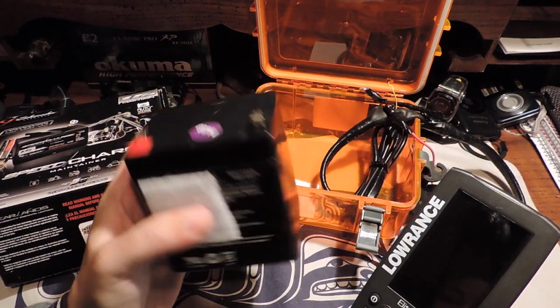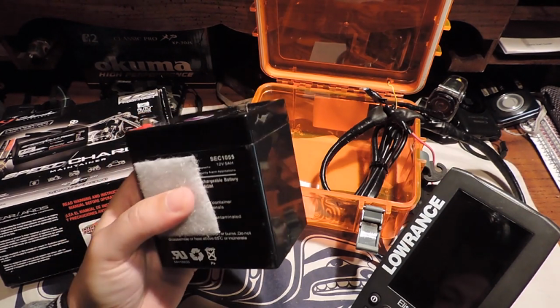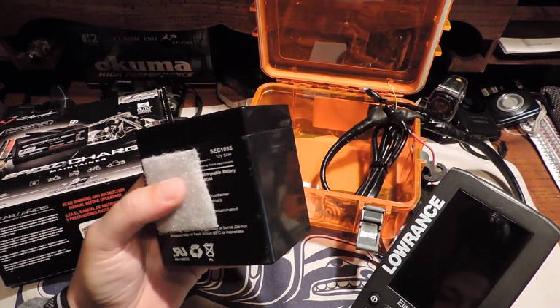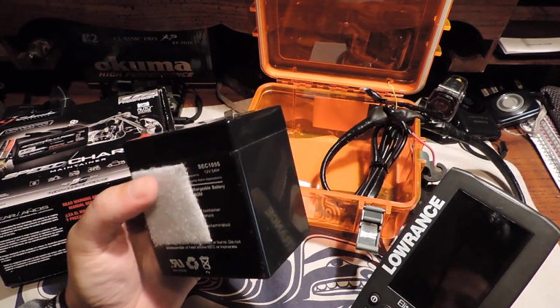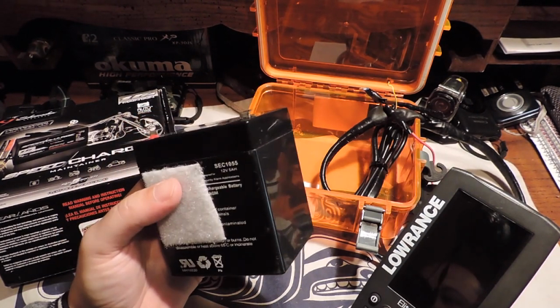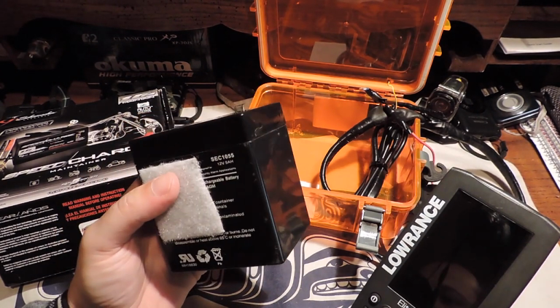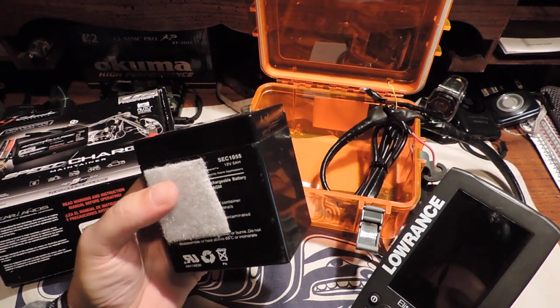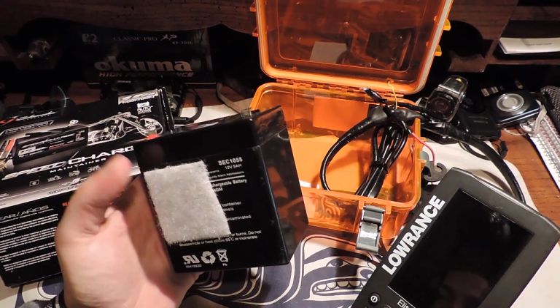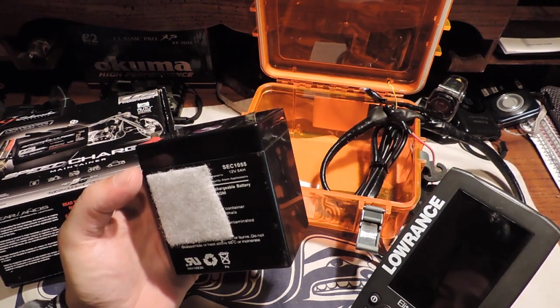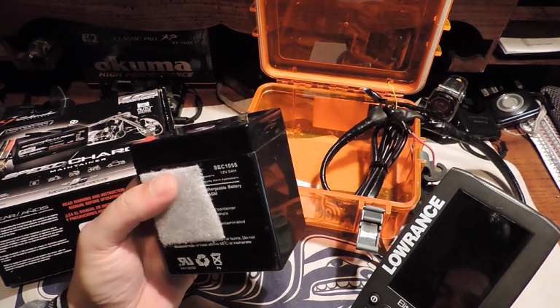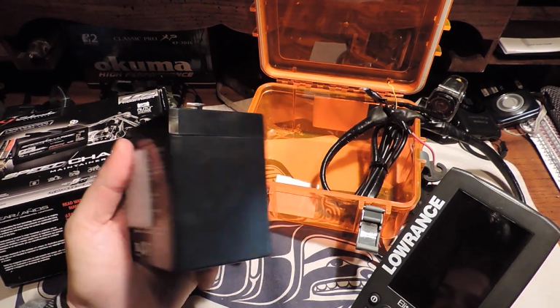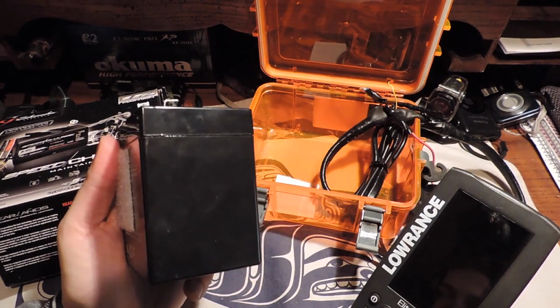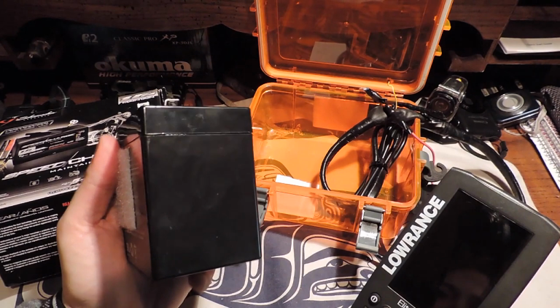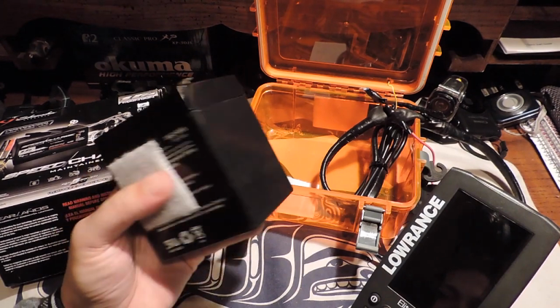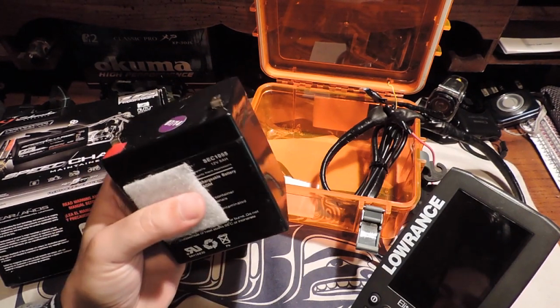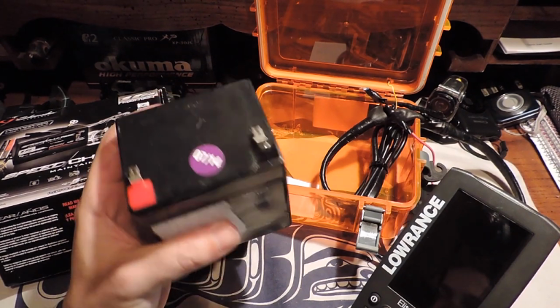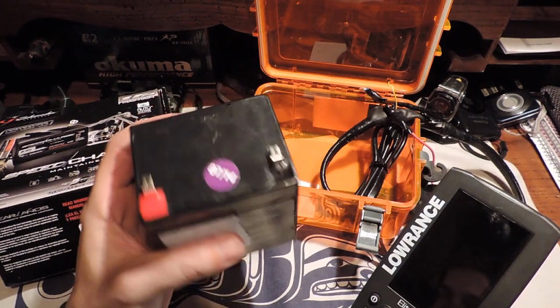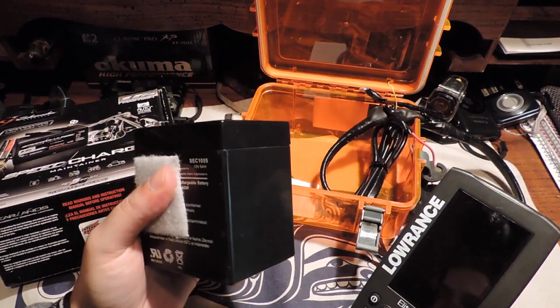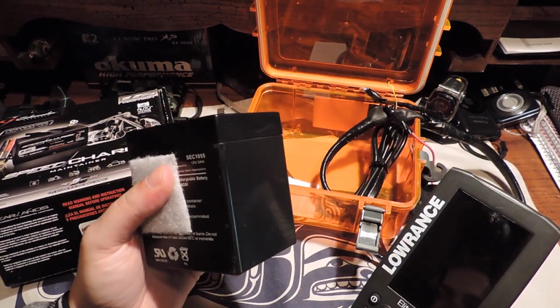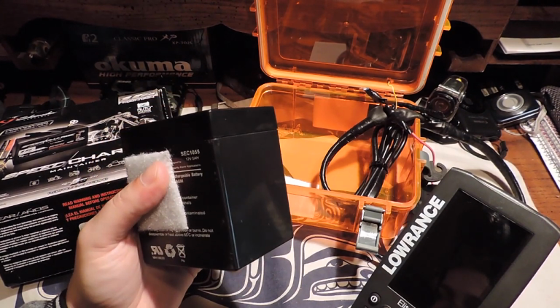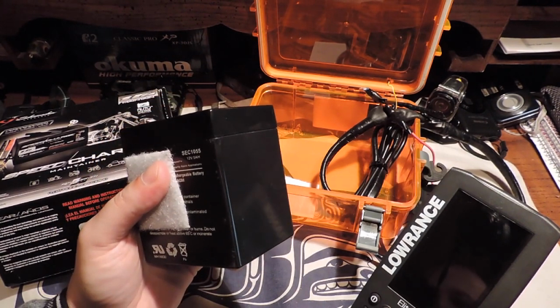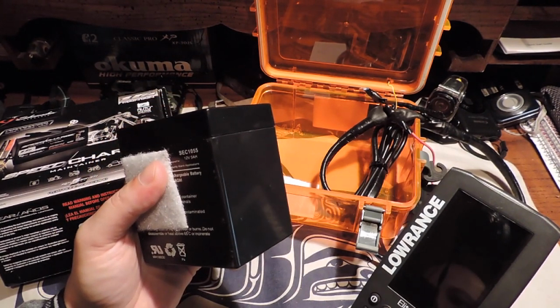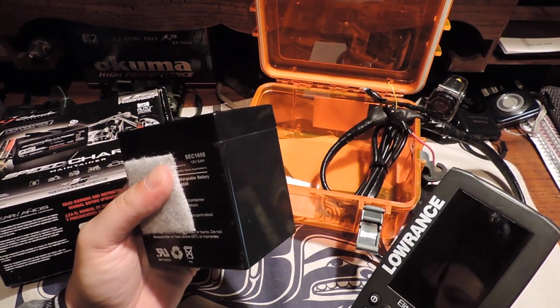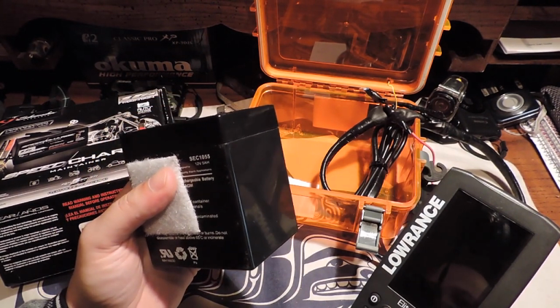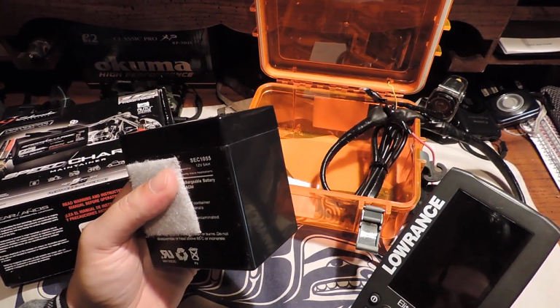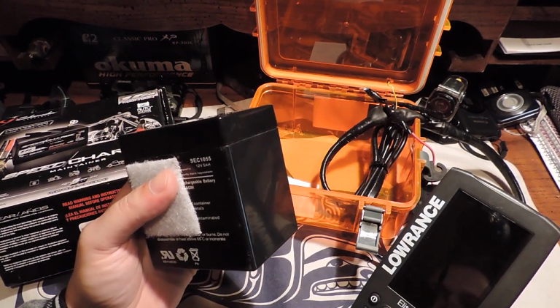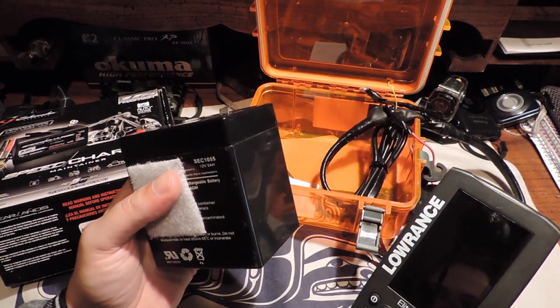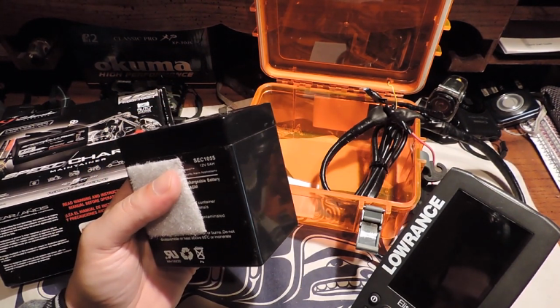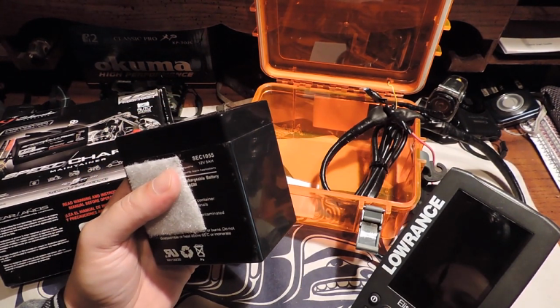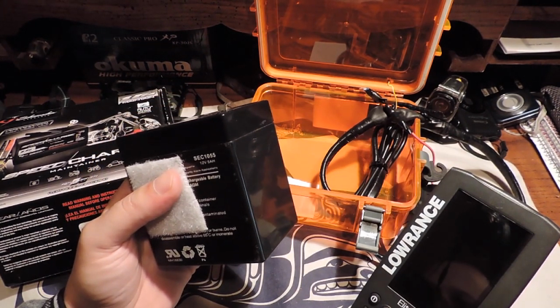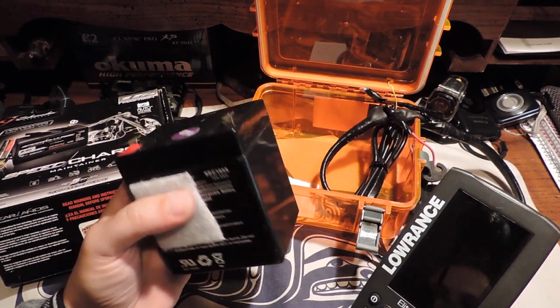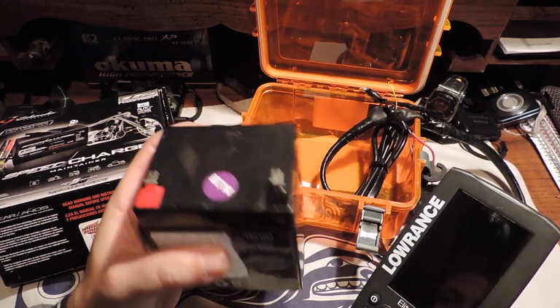You can pick these up at Interstate Batteries for fairly cheap, 40 to 50 bucks.